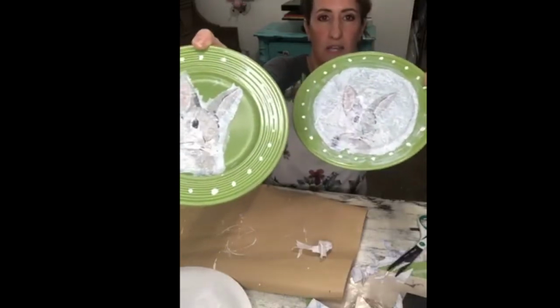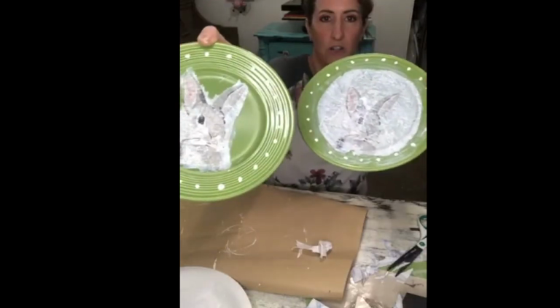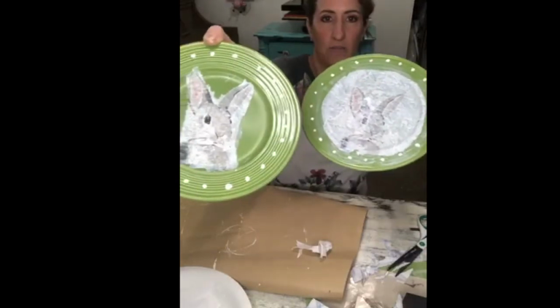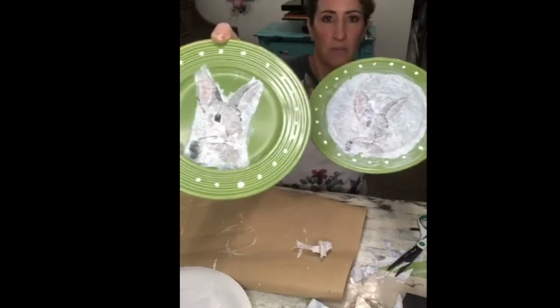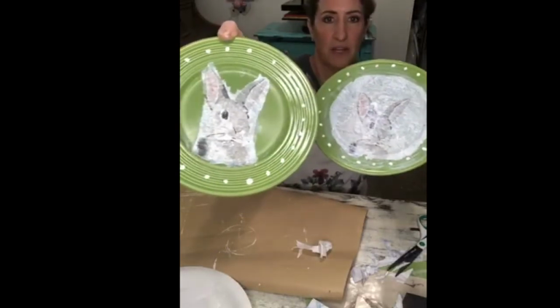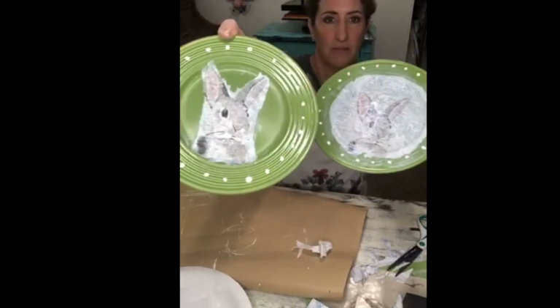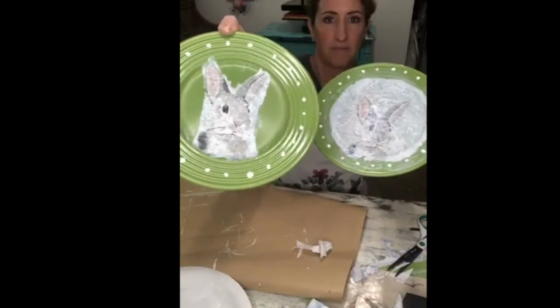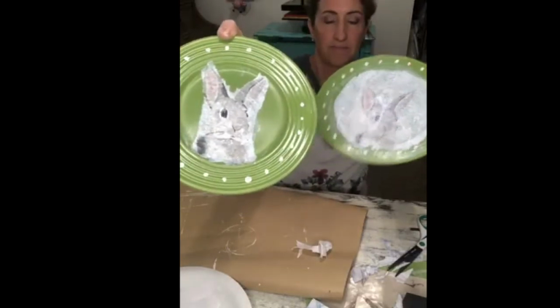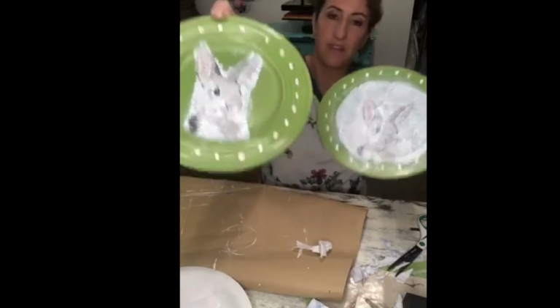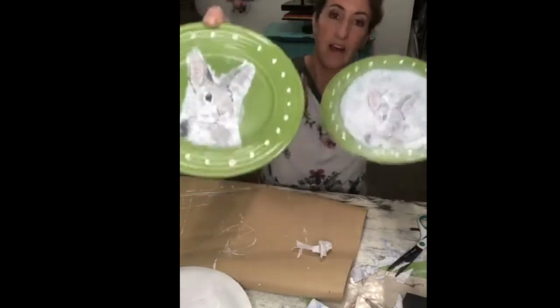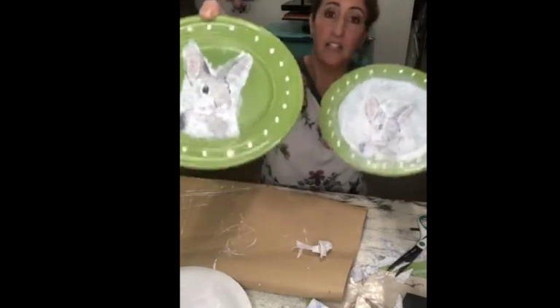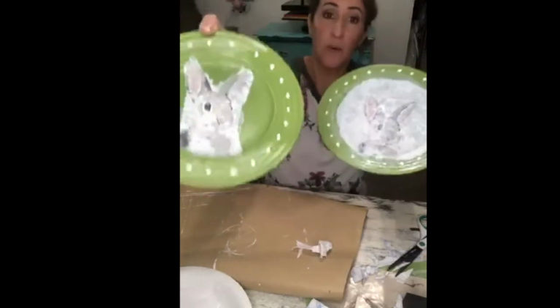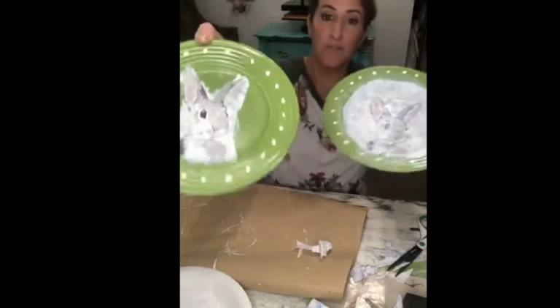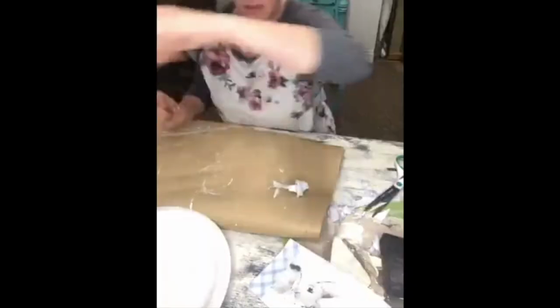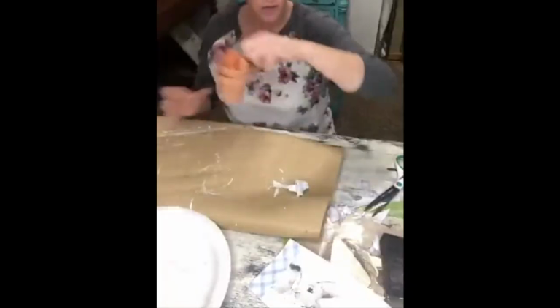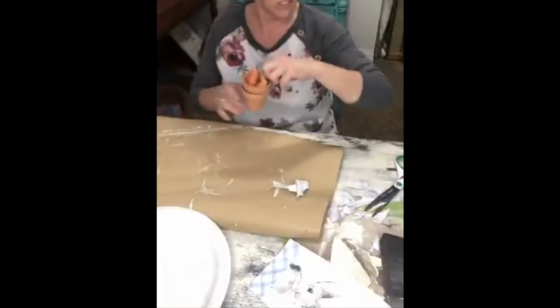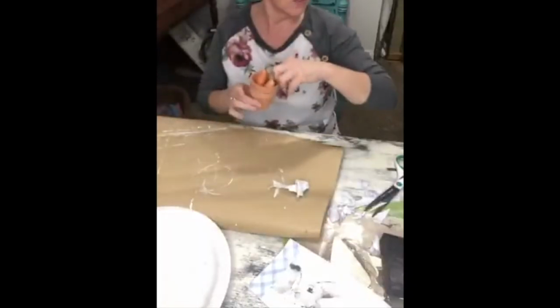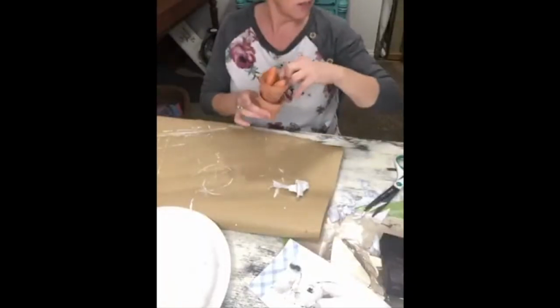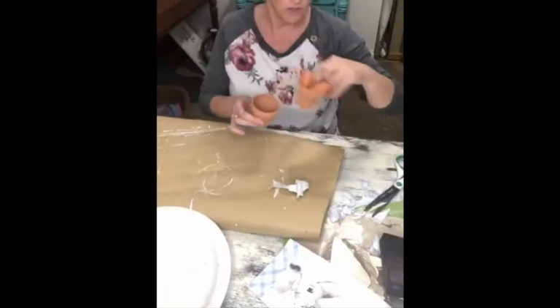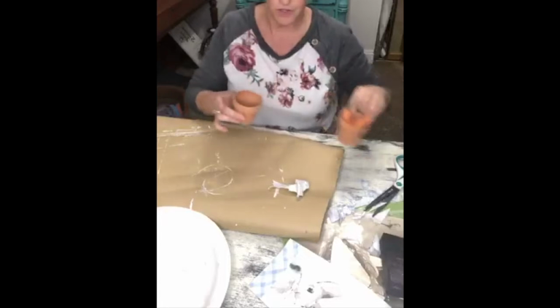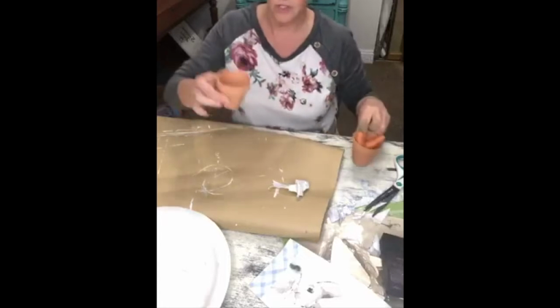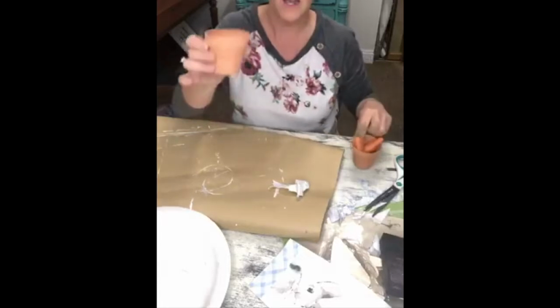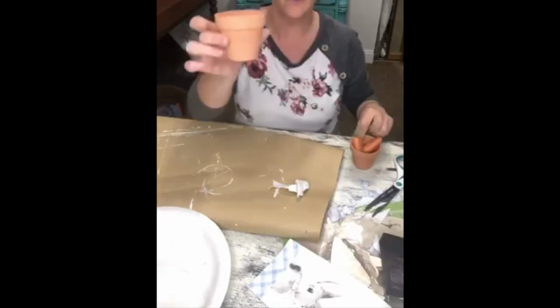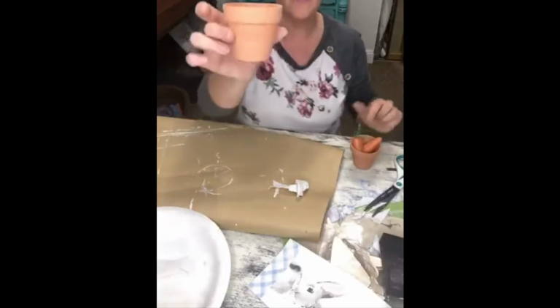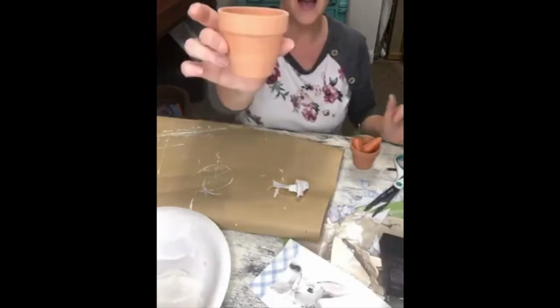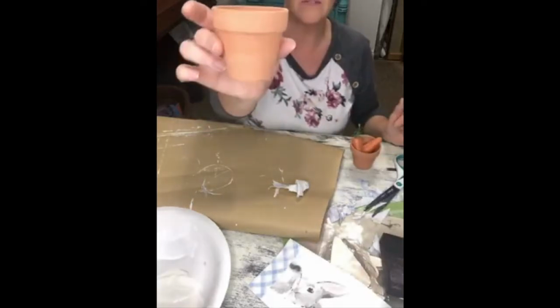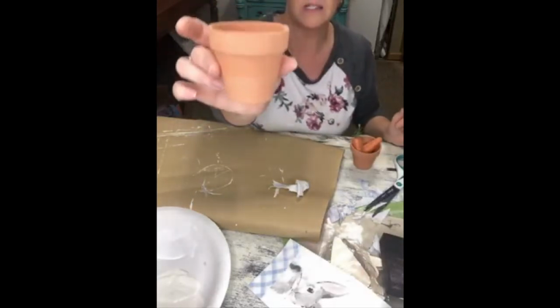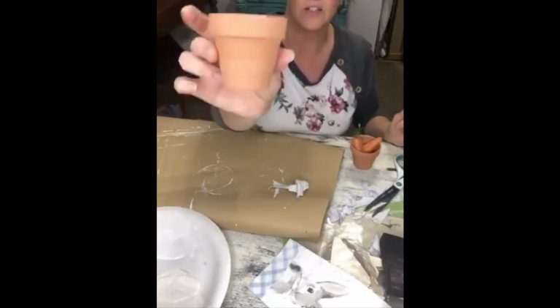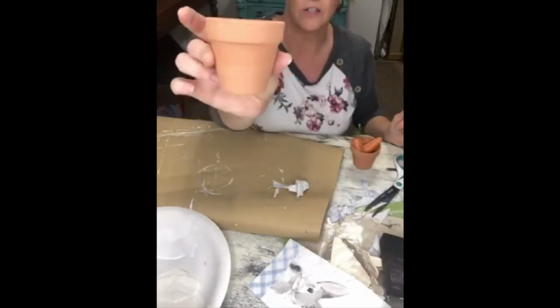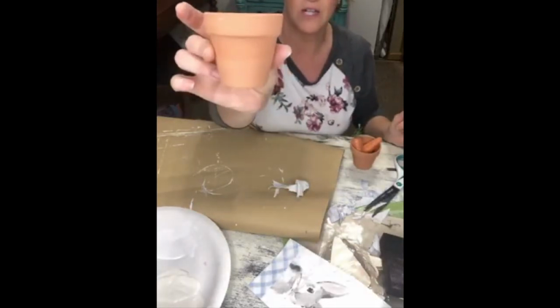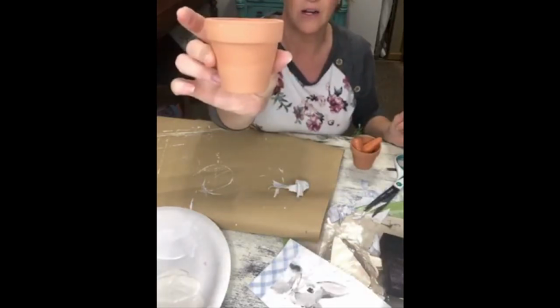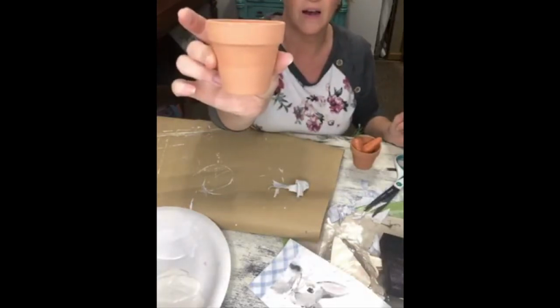These are just for decorative purposes — I would not recommend eating off of these plates. As you can see, I did a couple of different ones here to continue on with my tablescape.